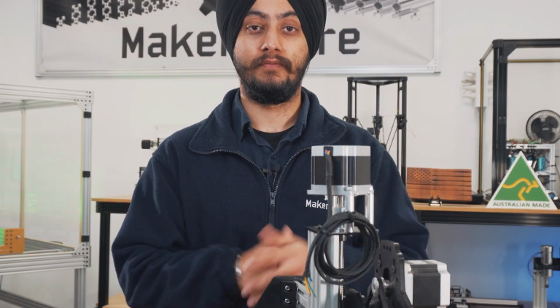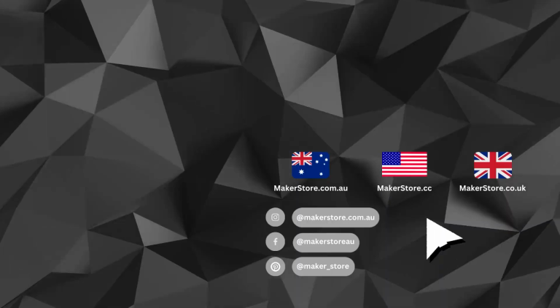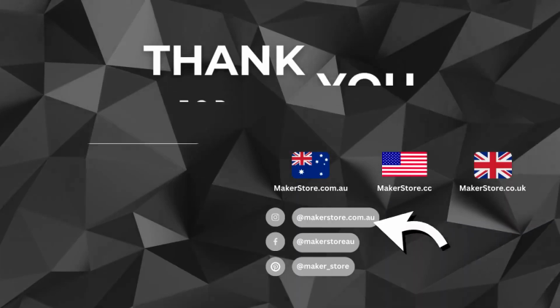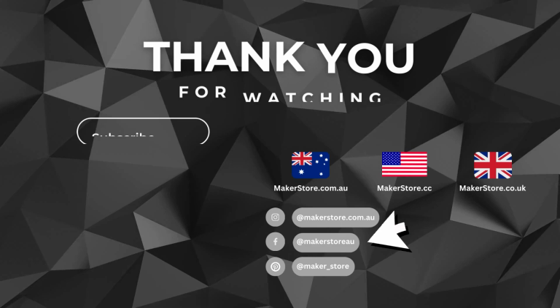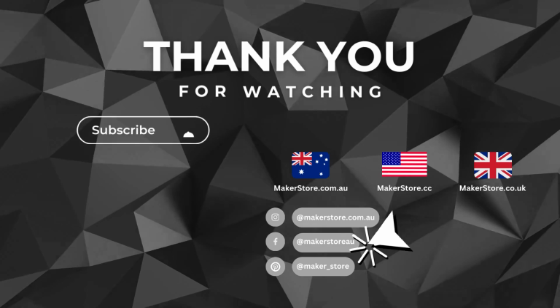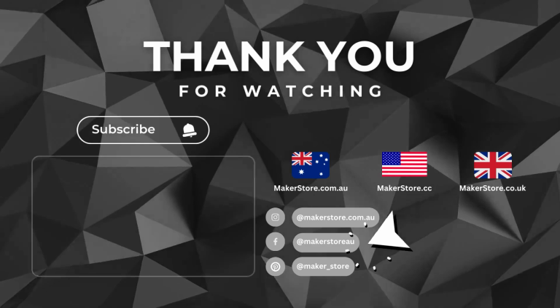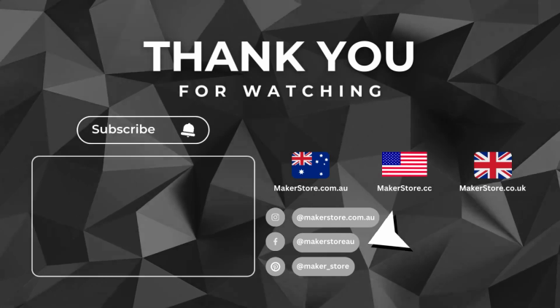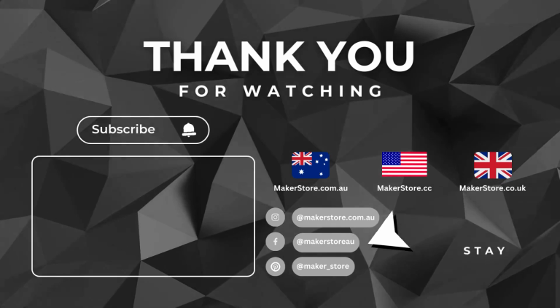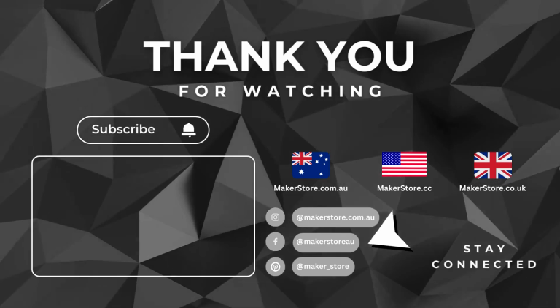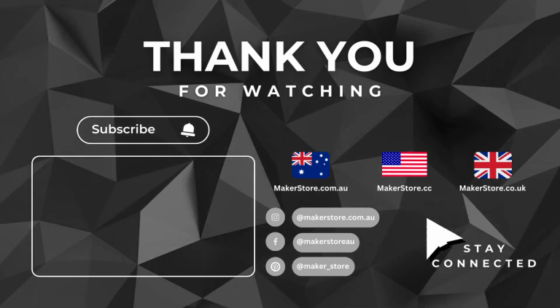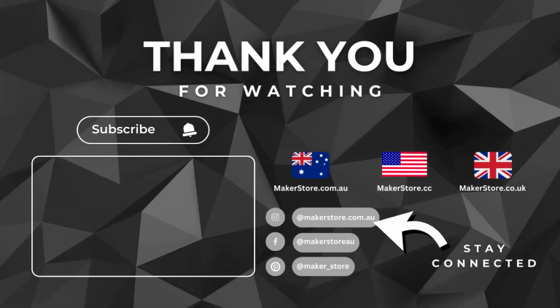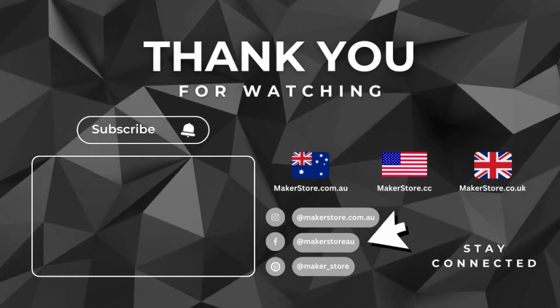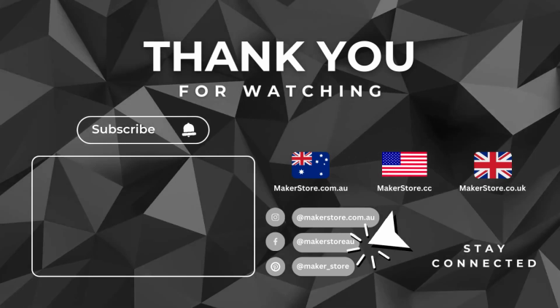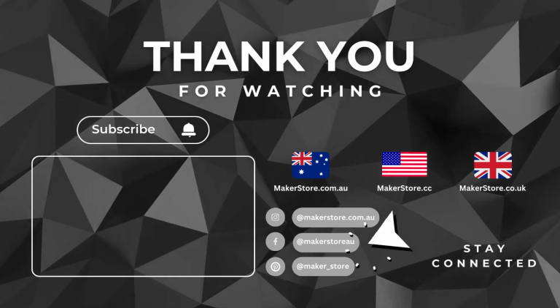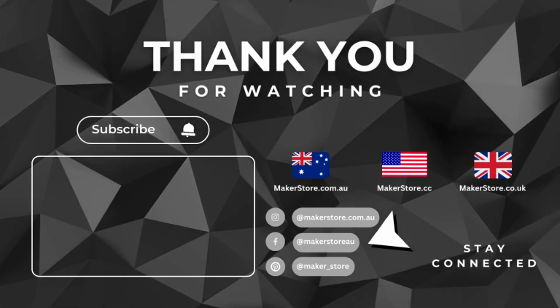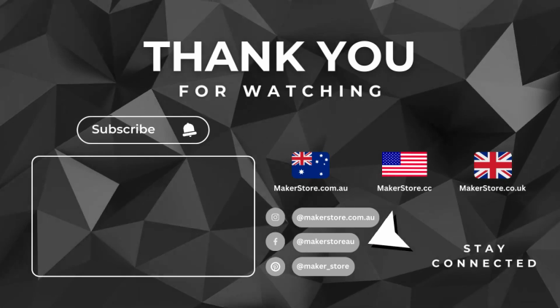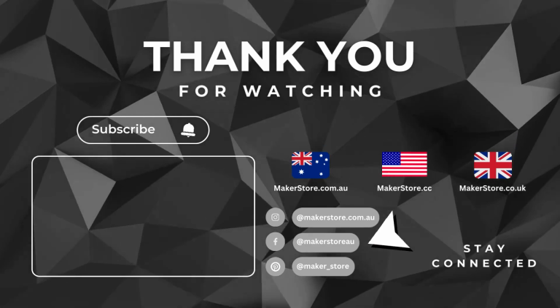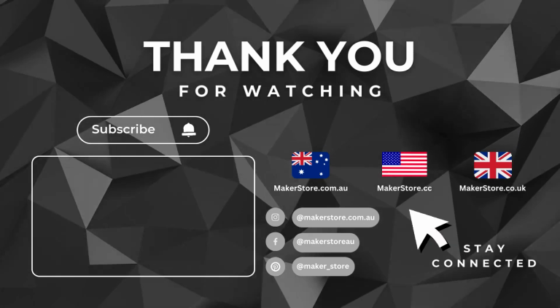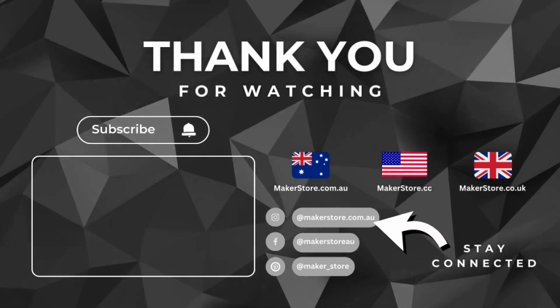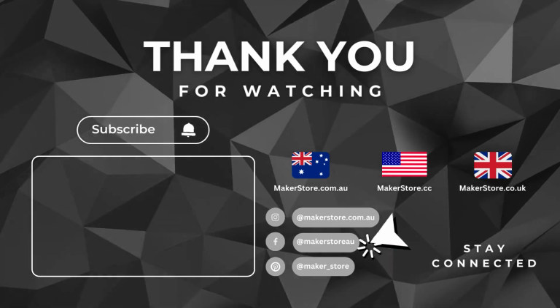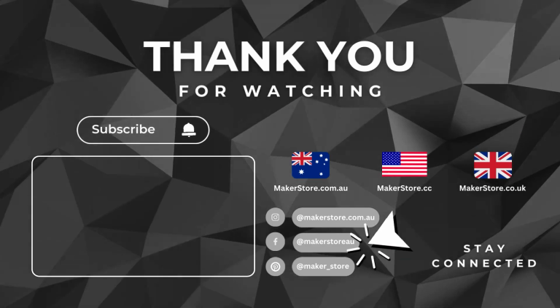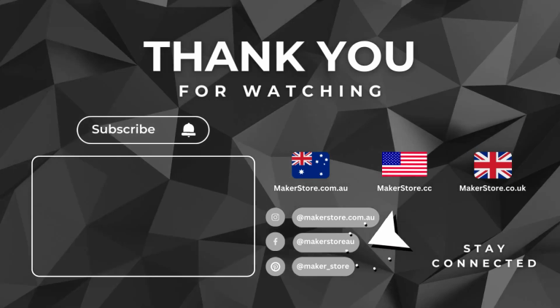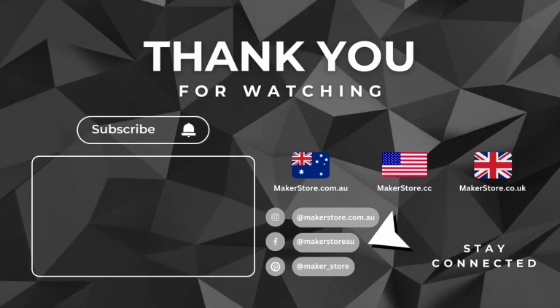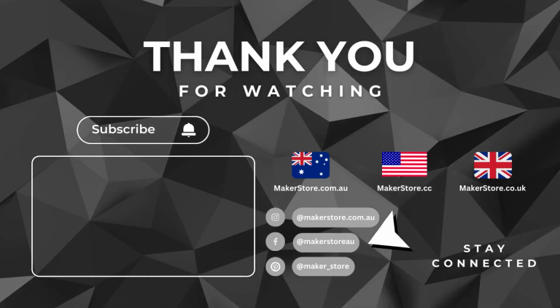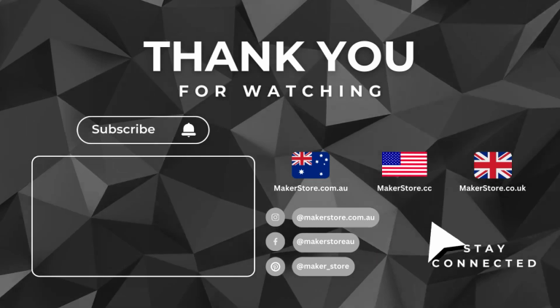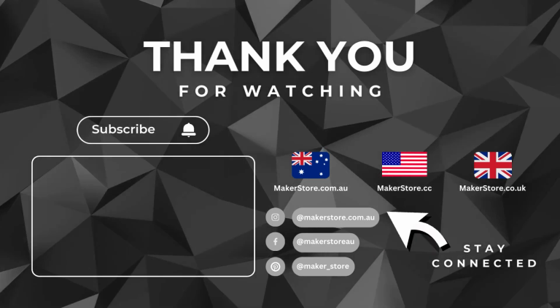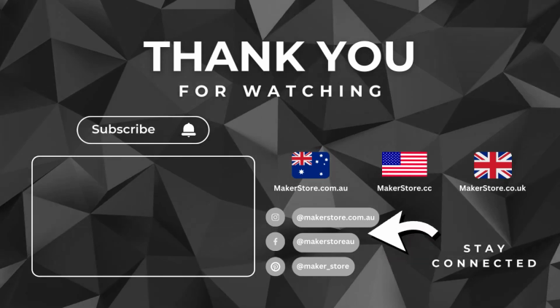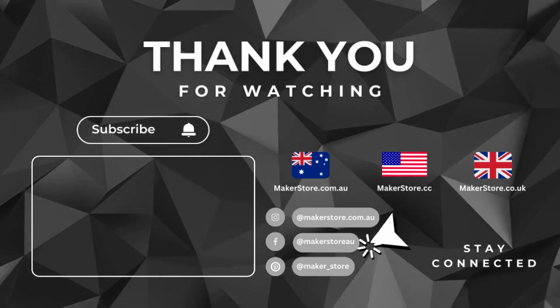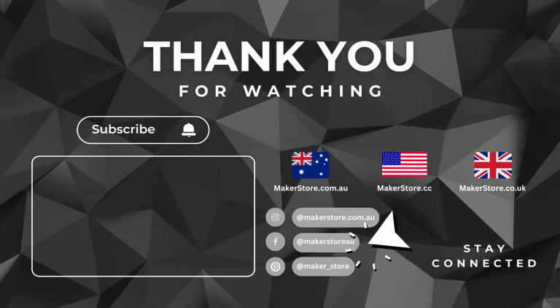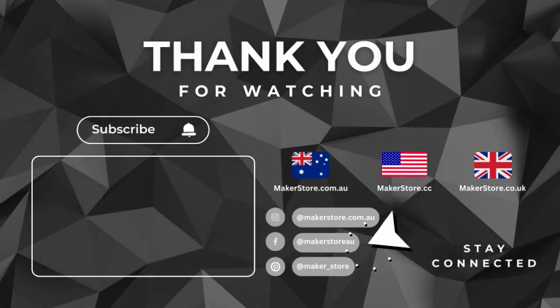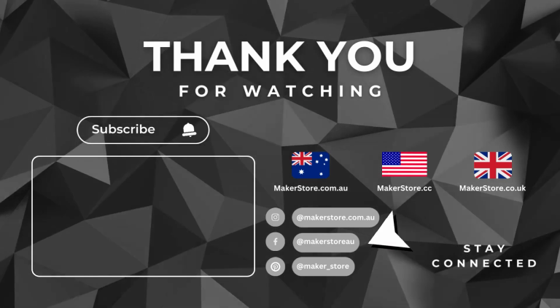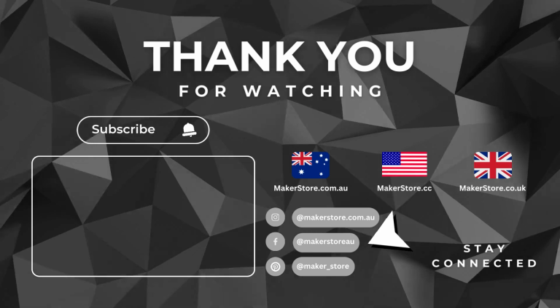If you found this video valuable, consider watching the next one that's right now on your screen. Until next time, happy making.